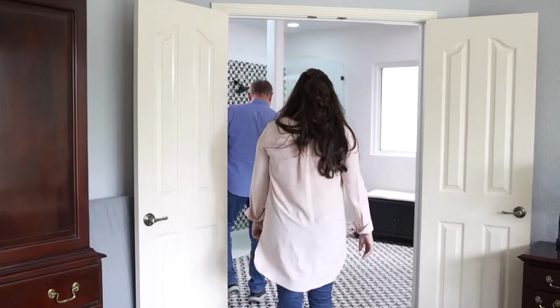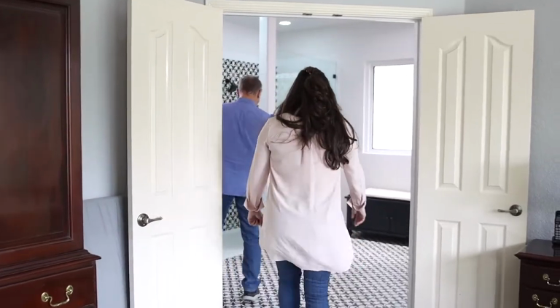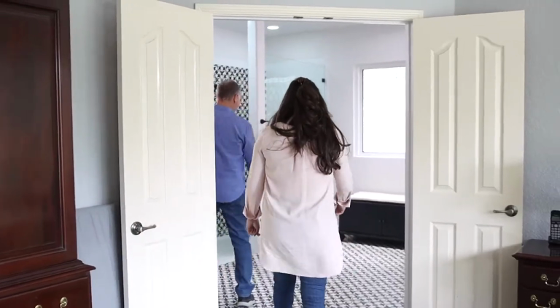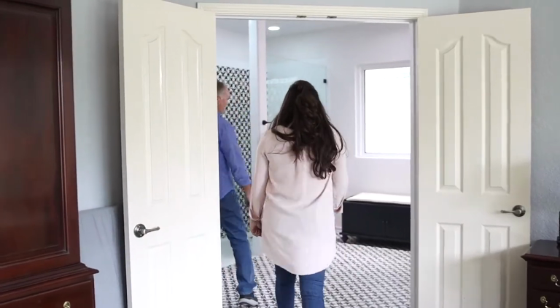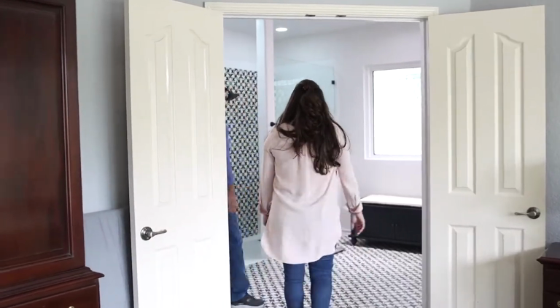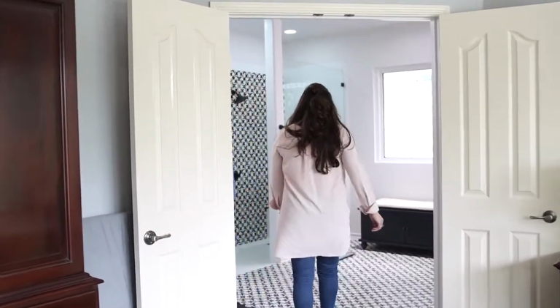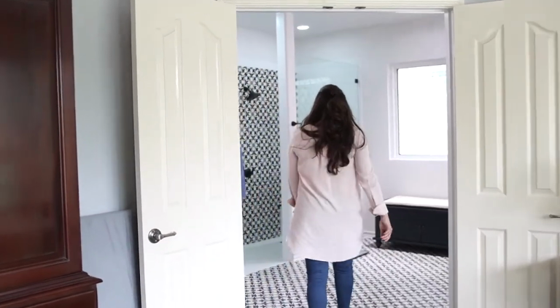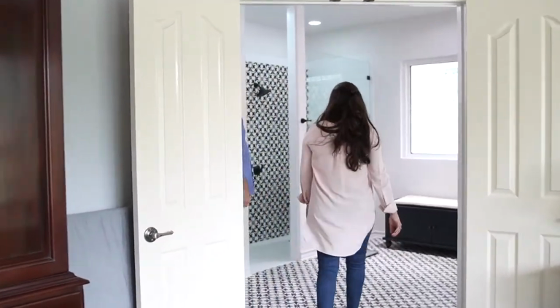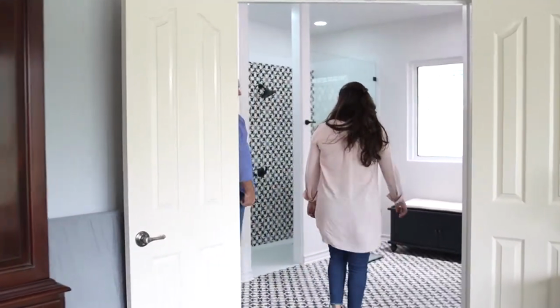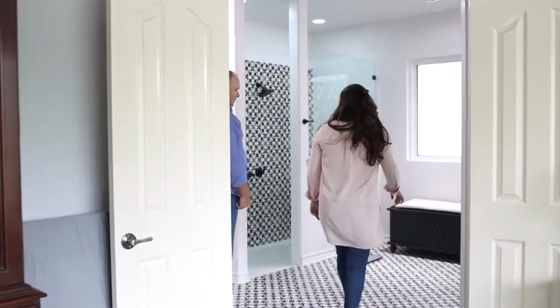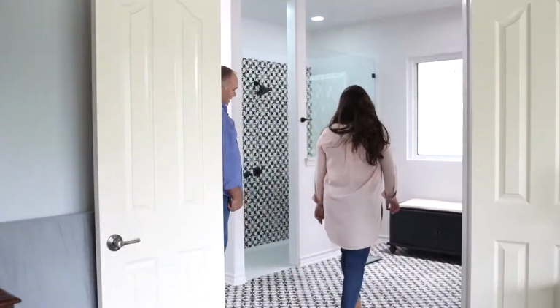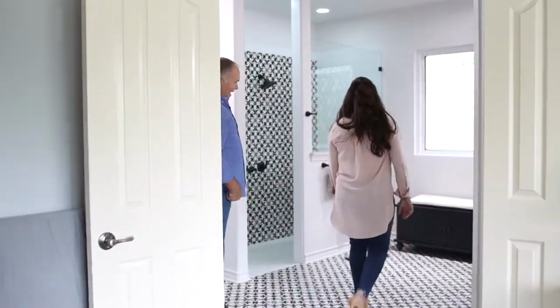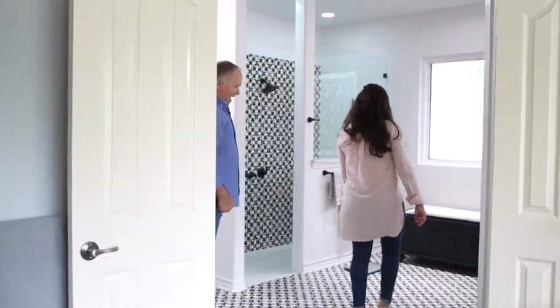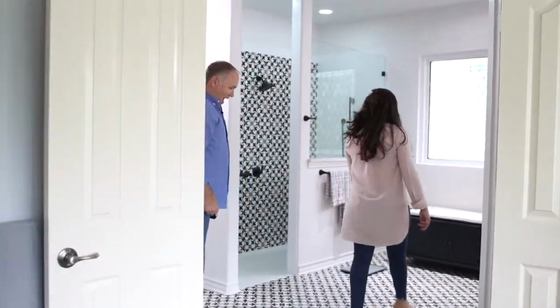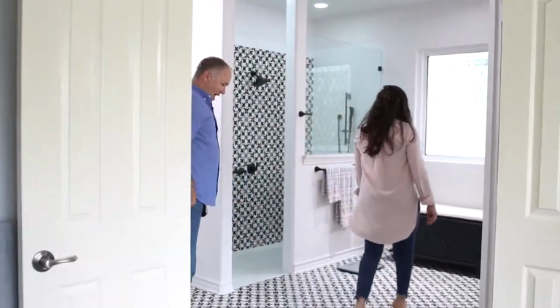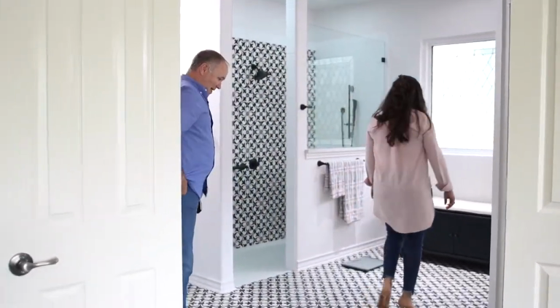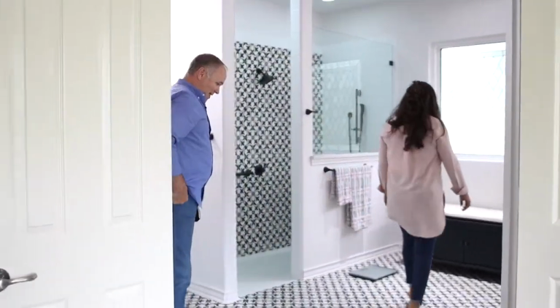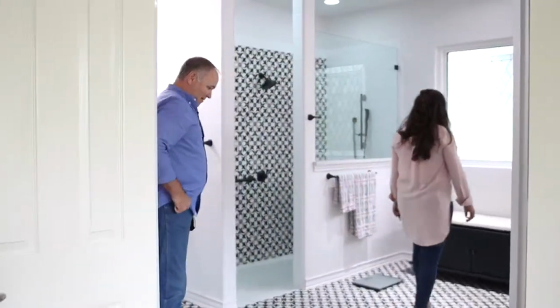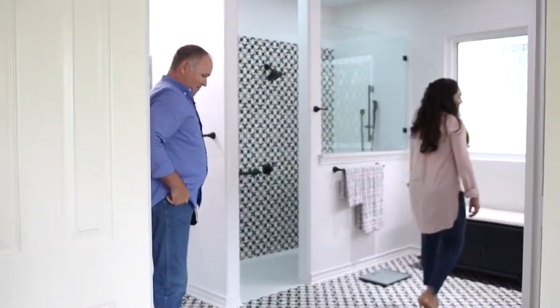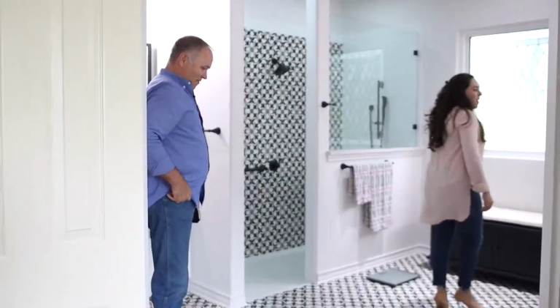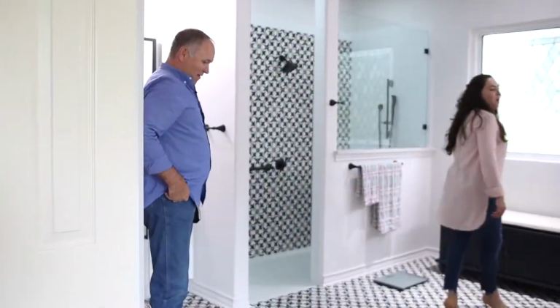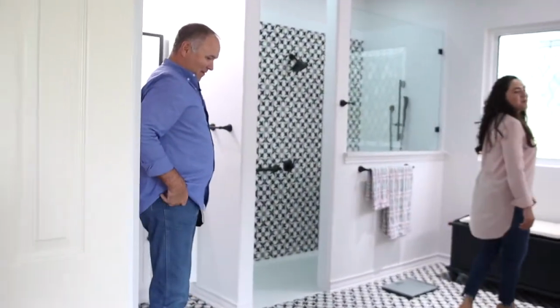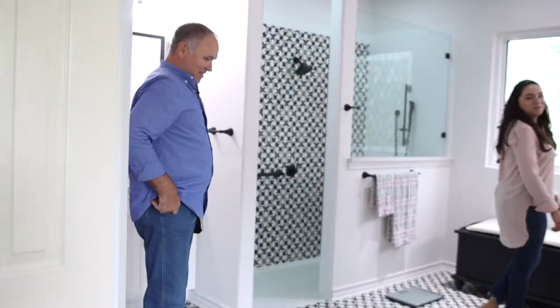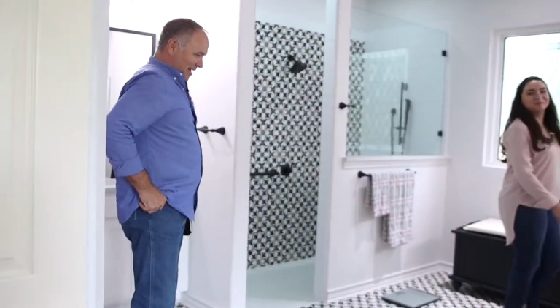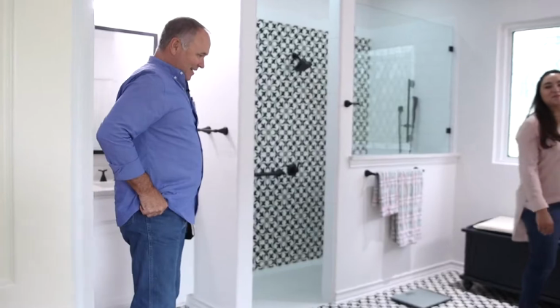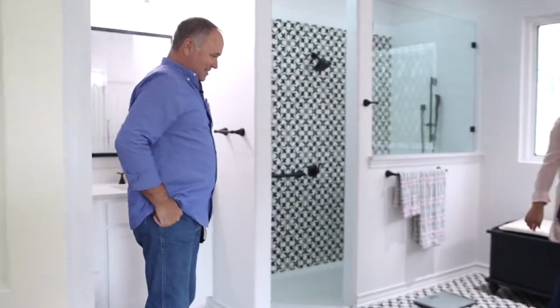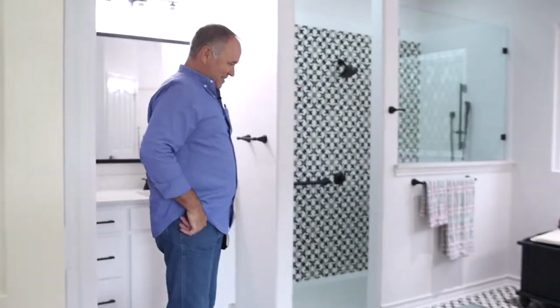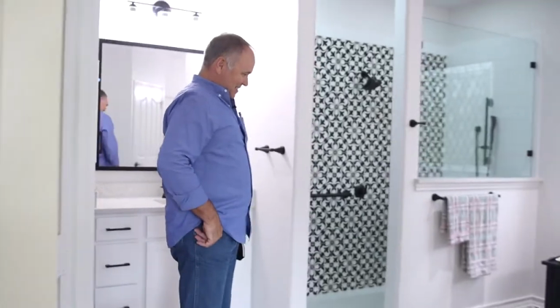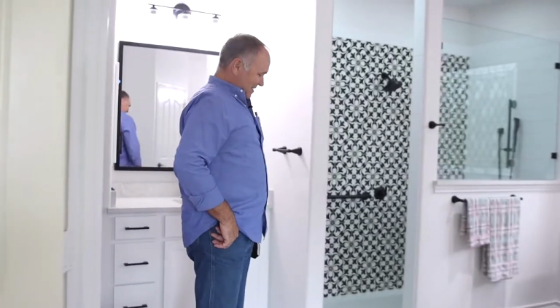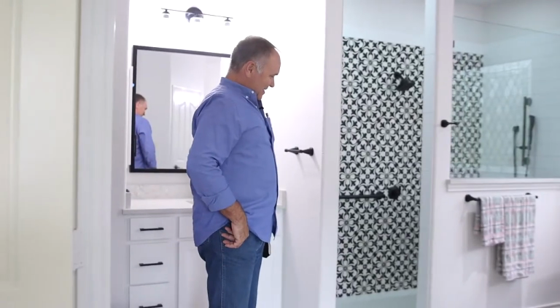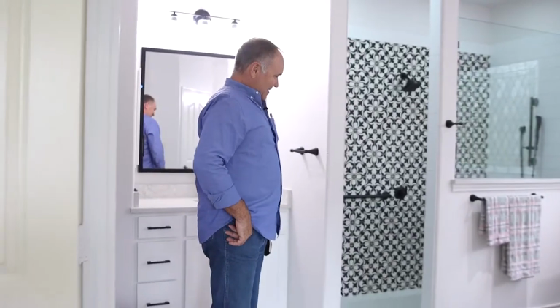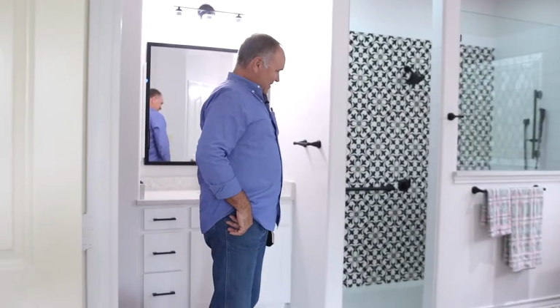So what do you think, Dad? Very stylish. I love it.